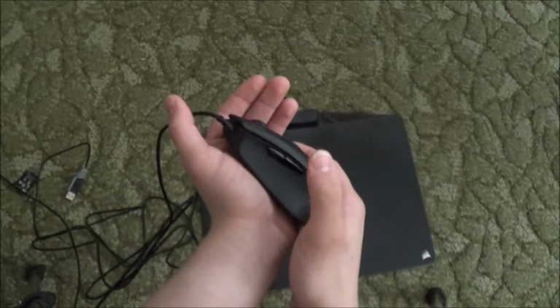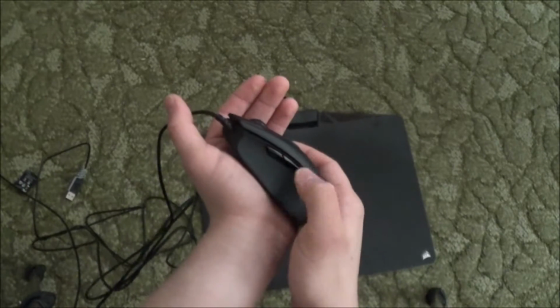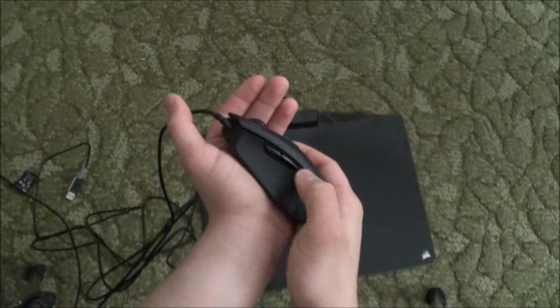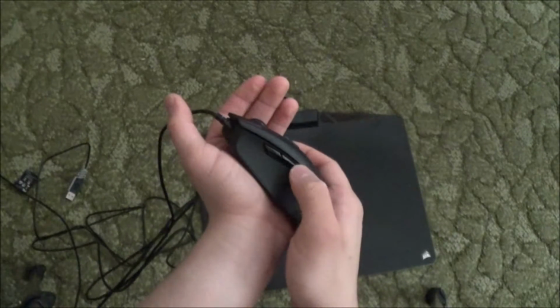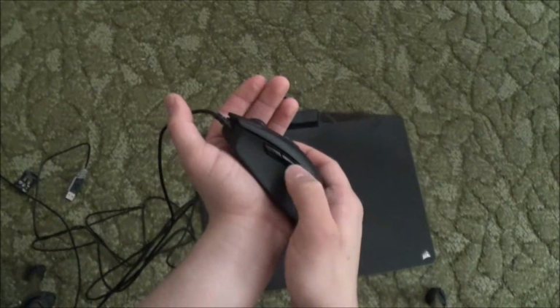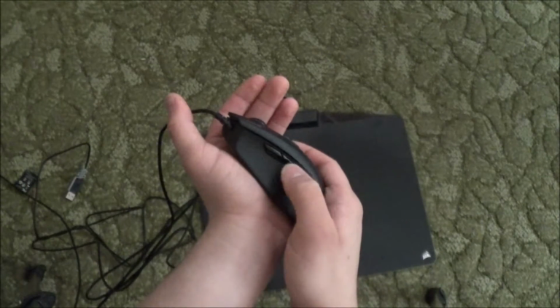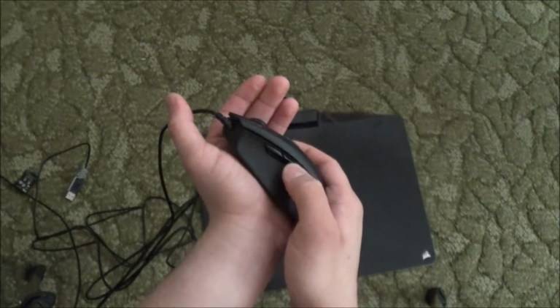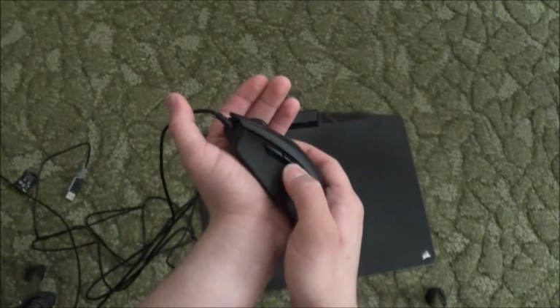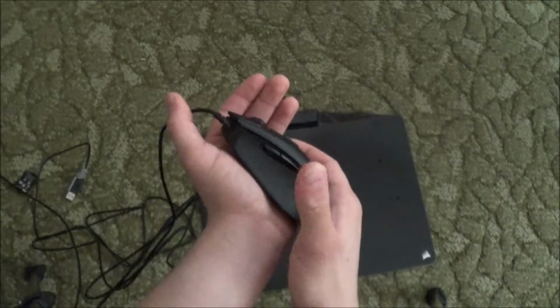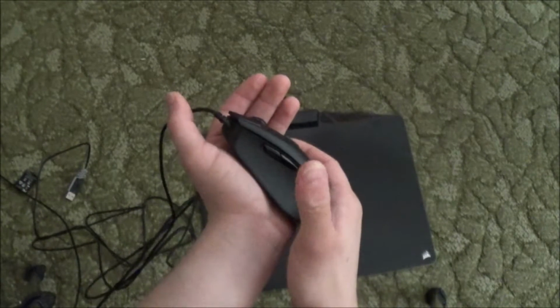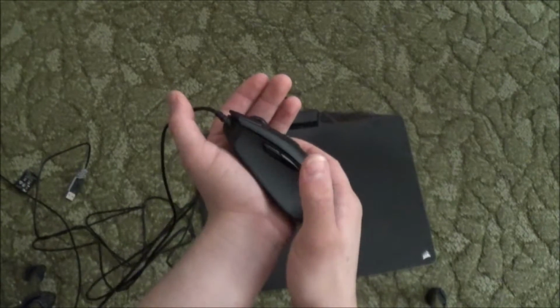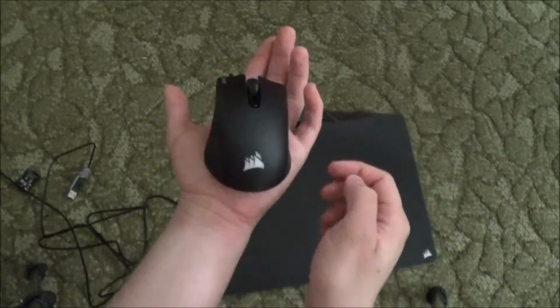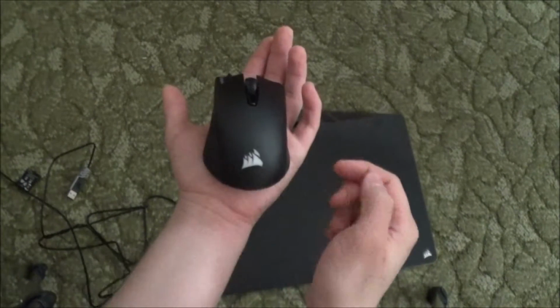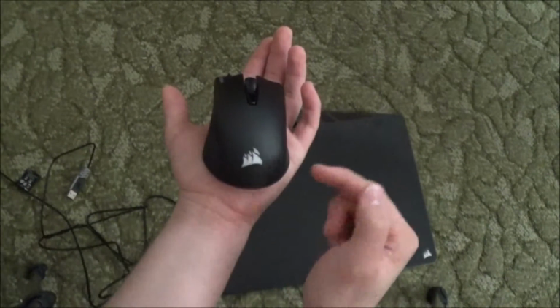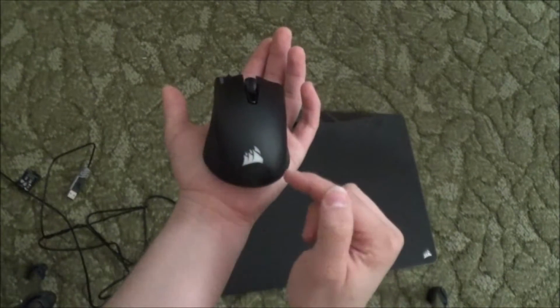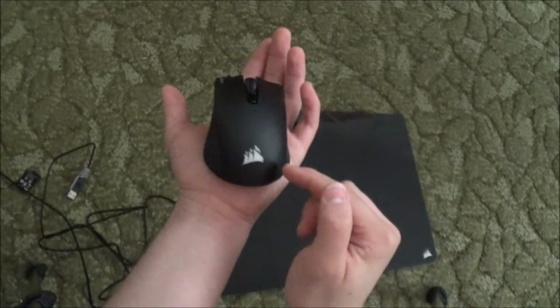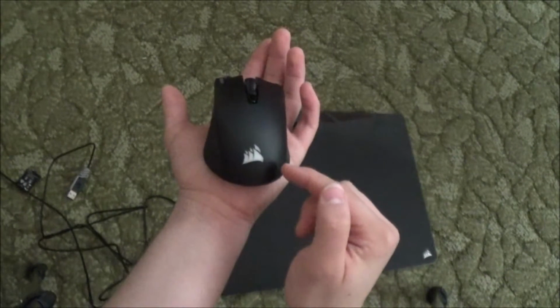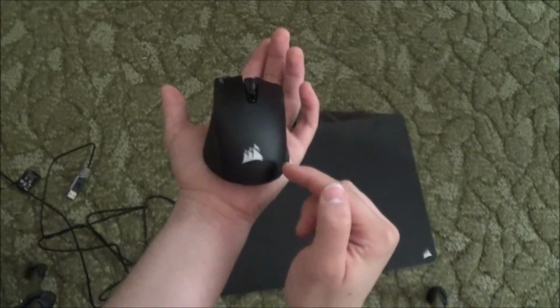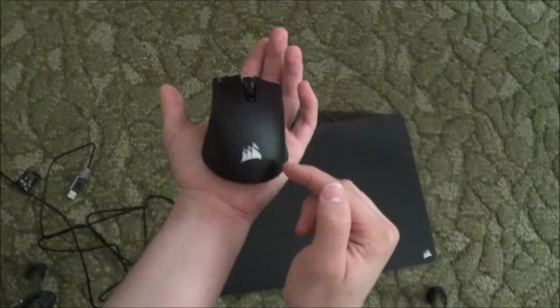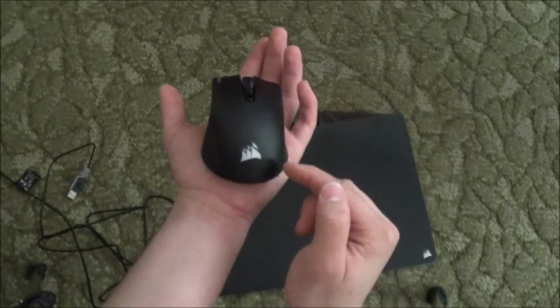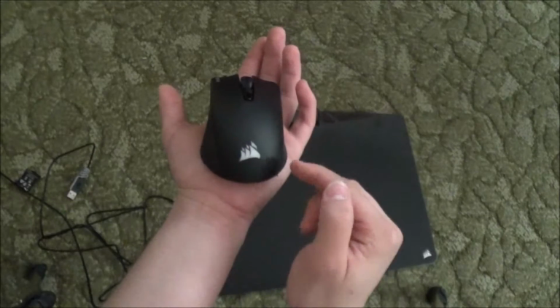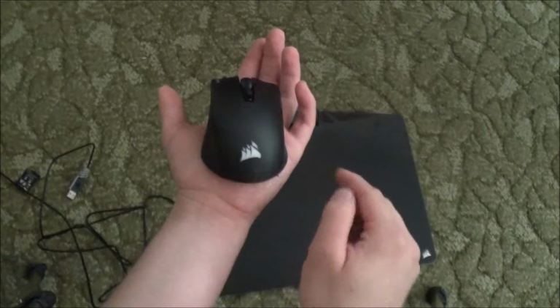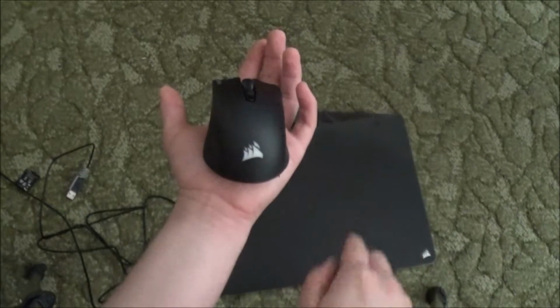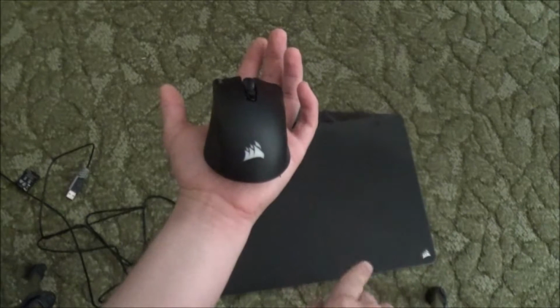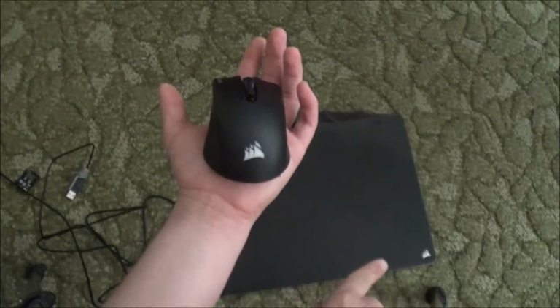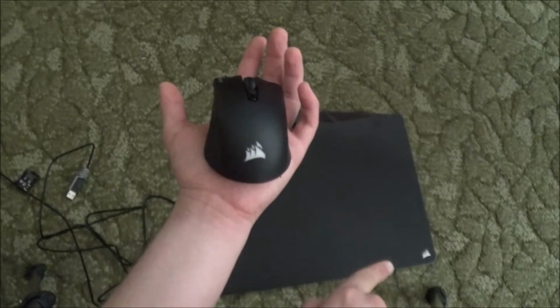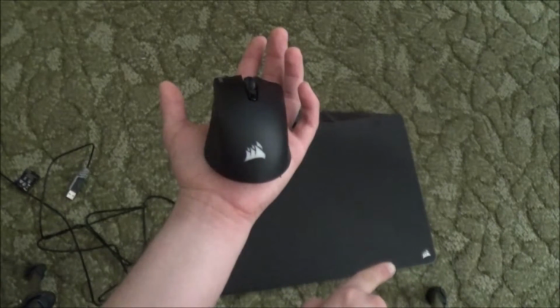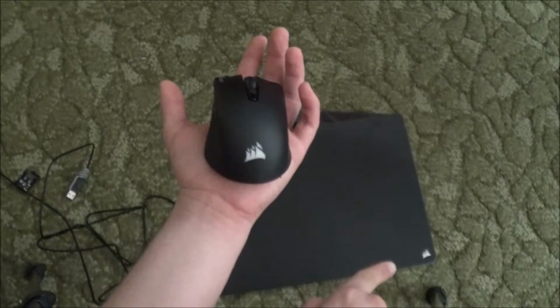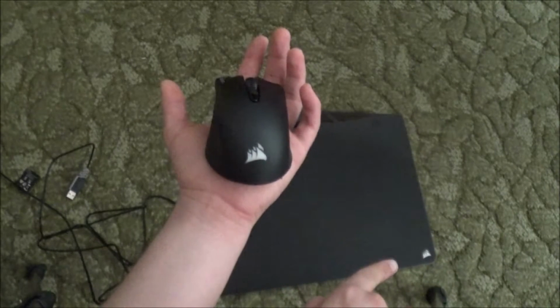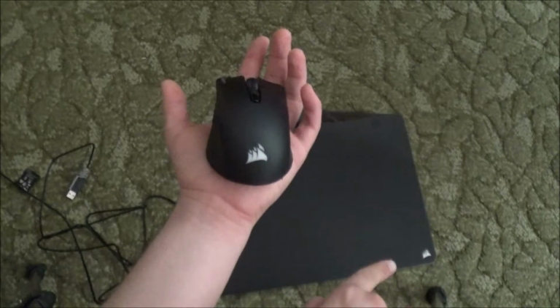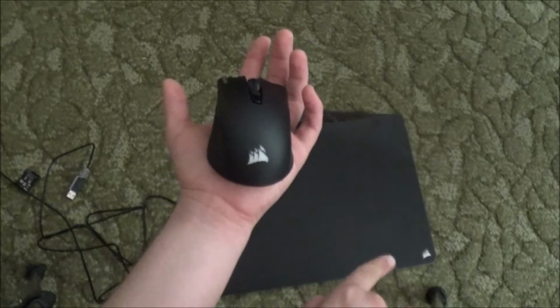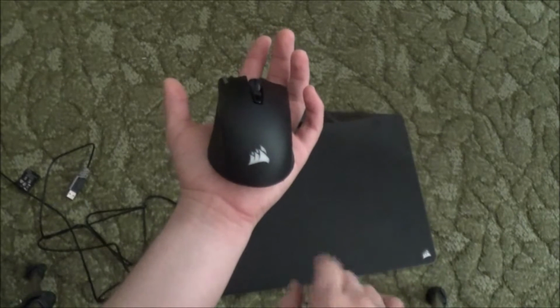The Corsair logo also lights up on the mouse, but not on the mouse pad.